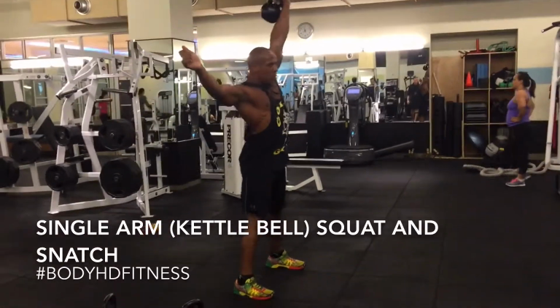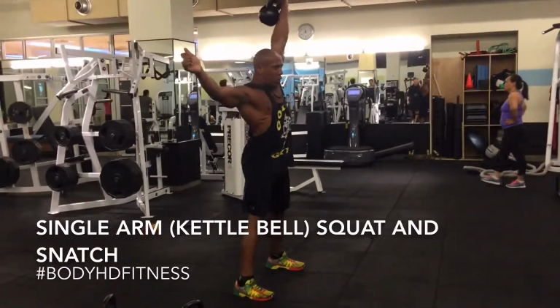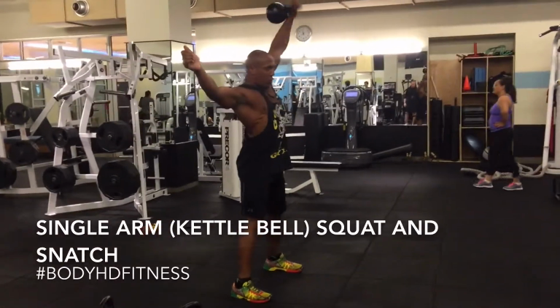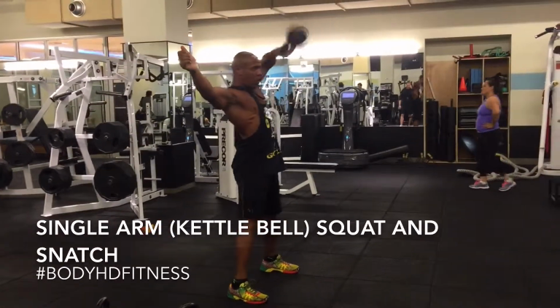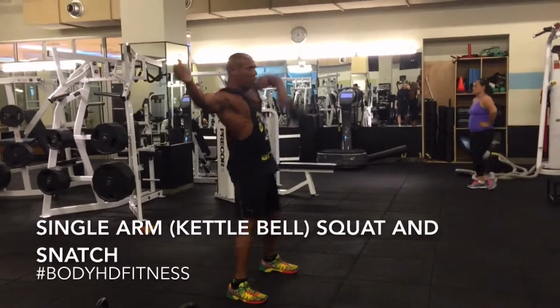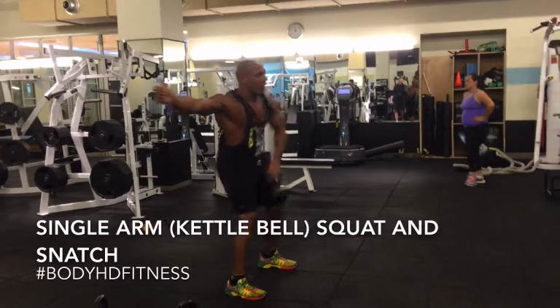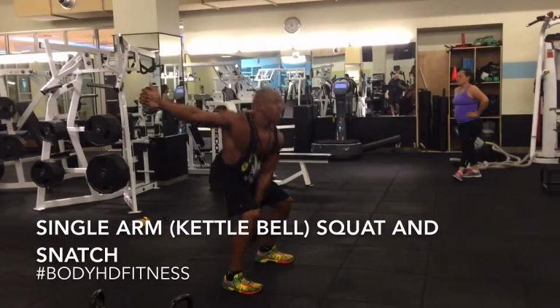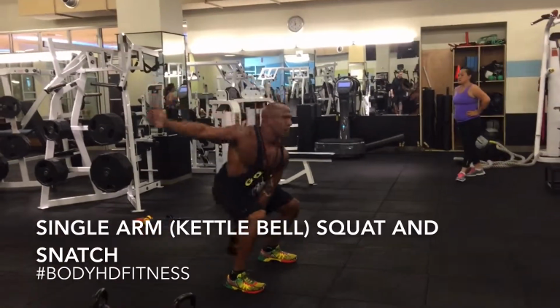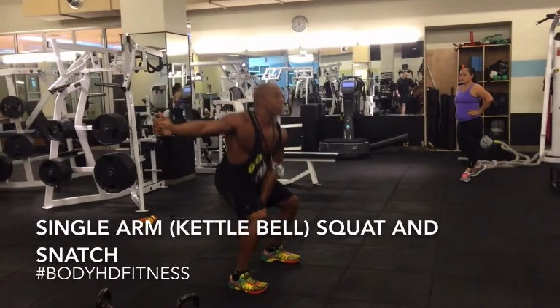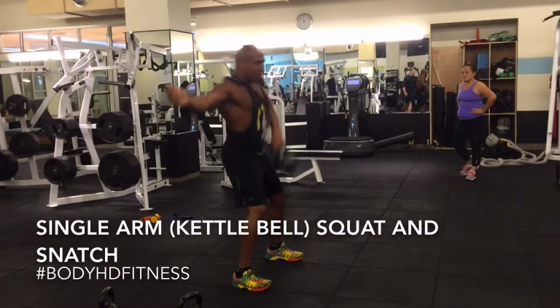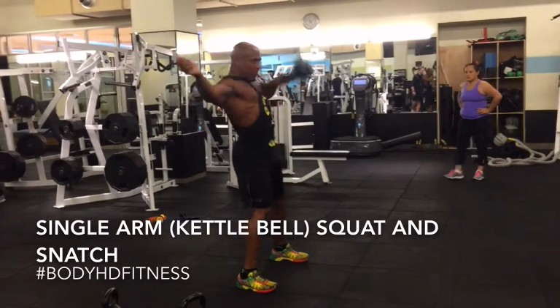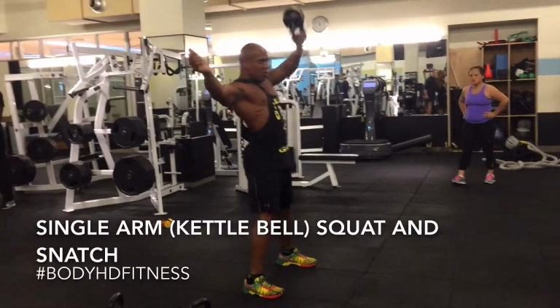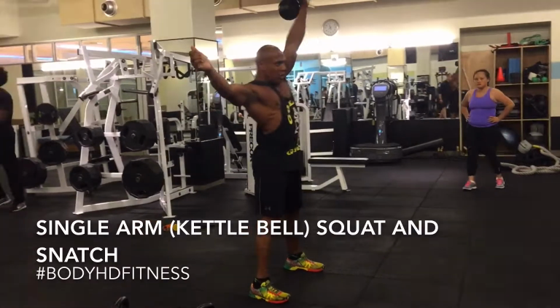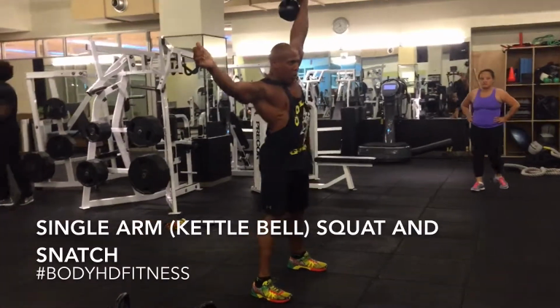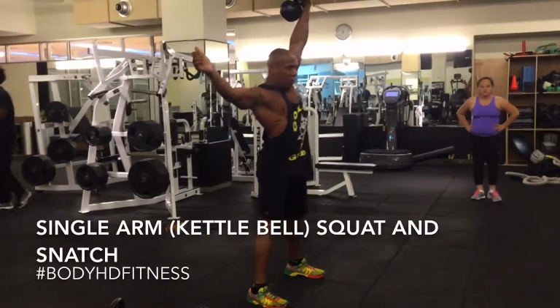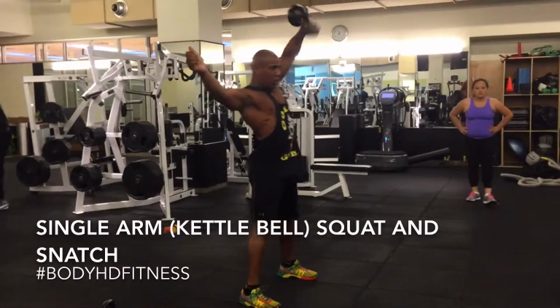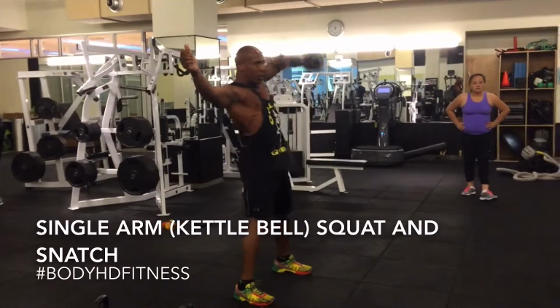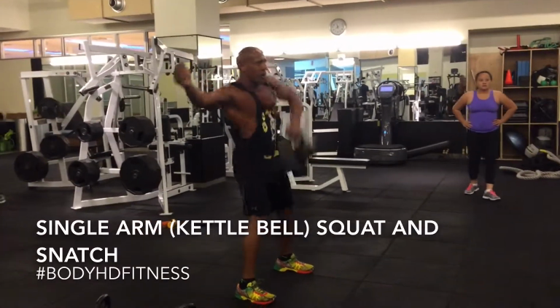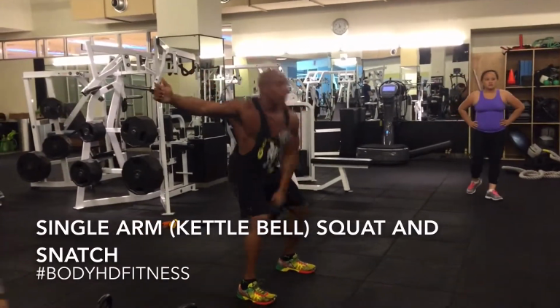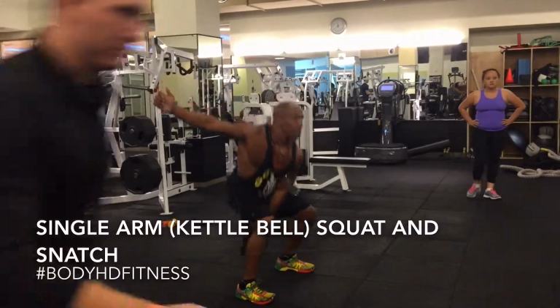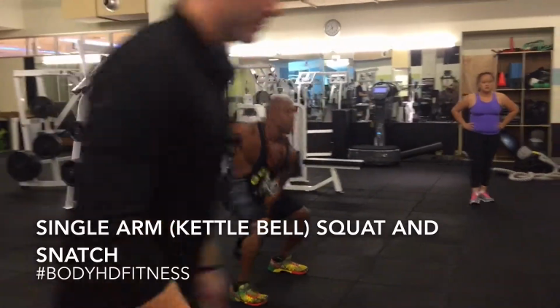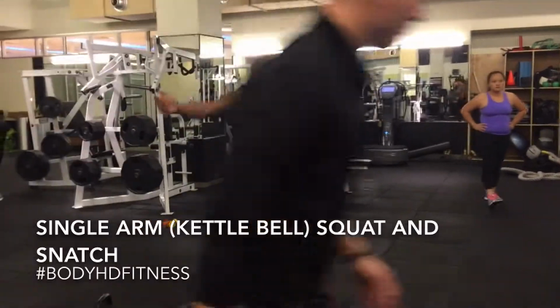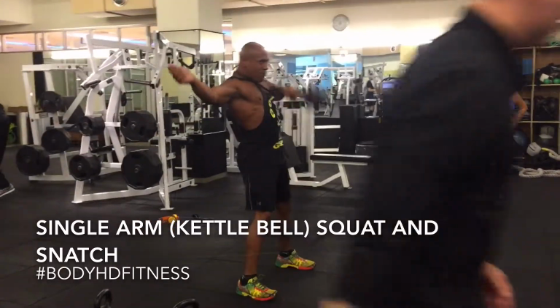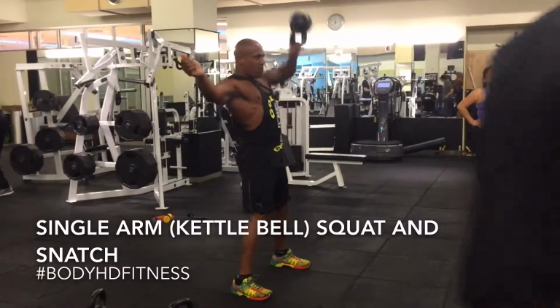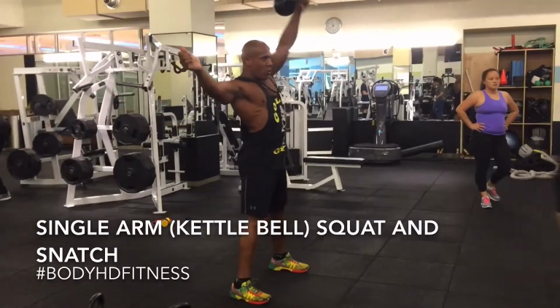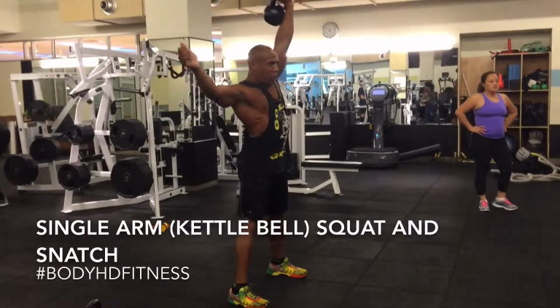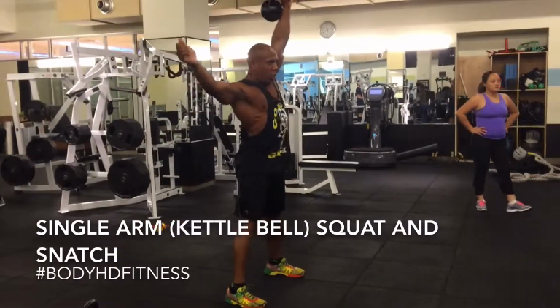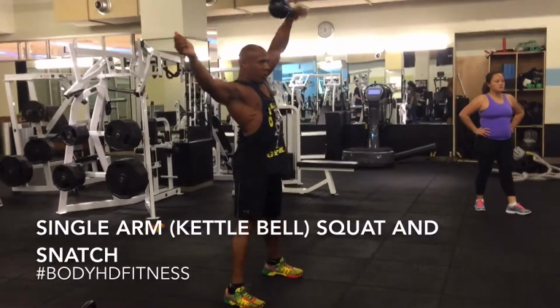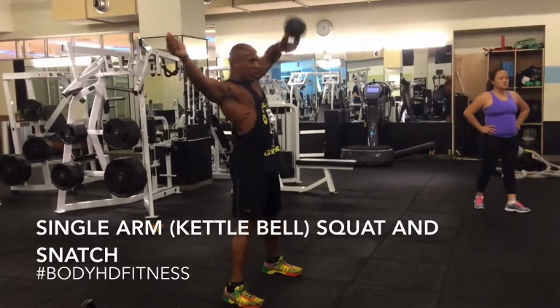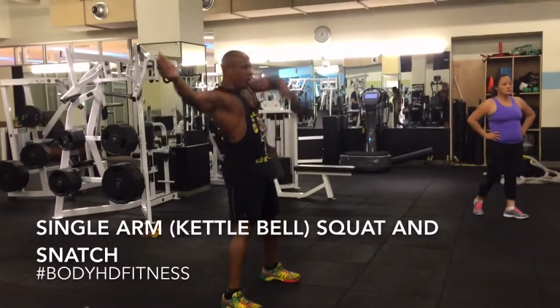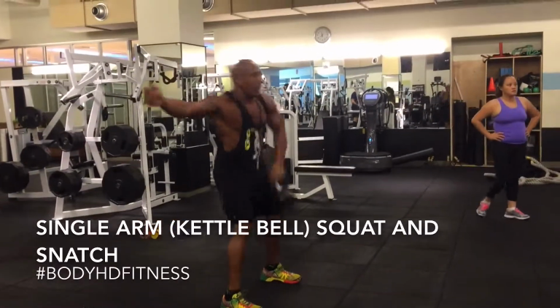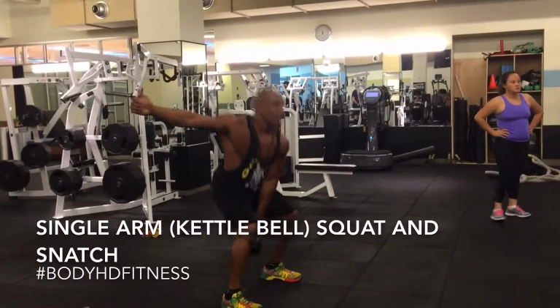This is a great total body exercise for the legs, glutes, core, and rear delts.